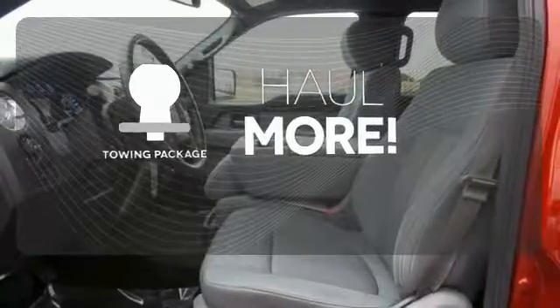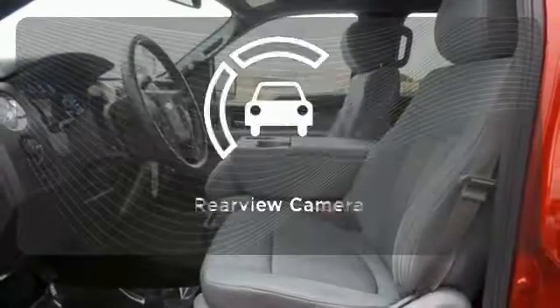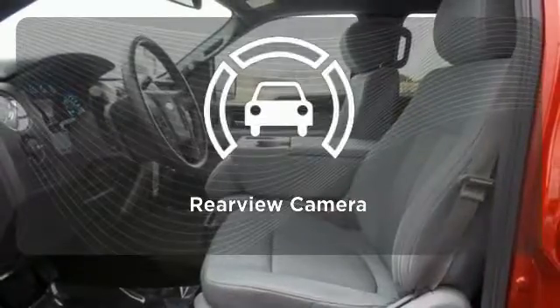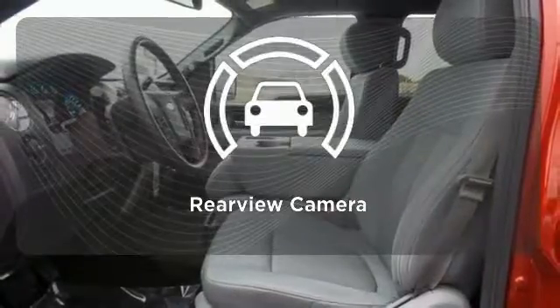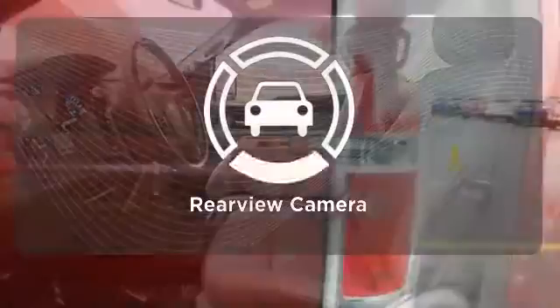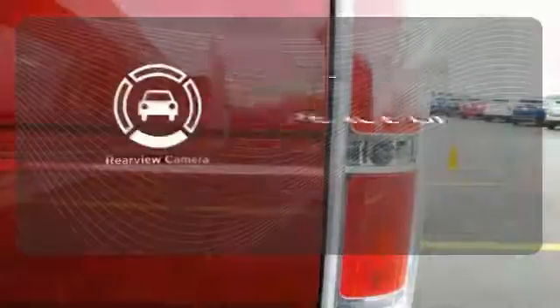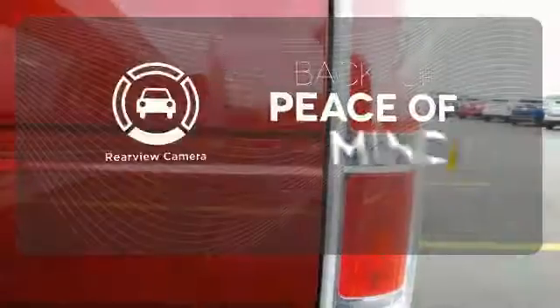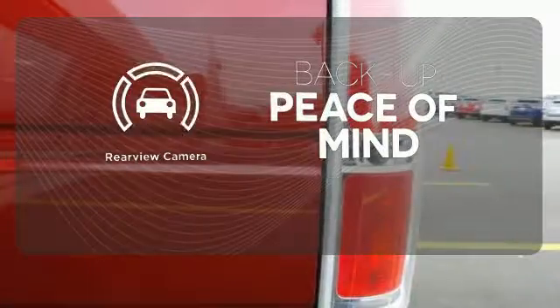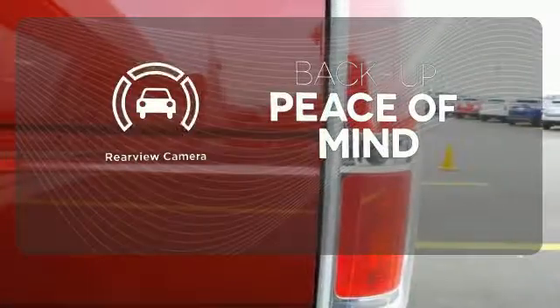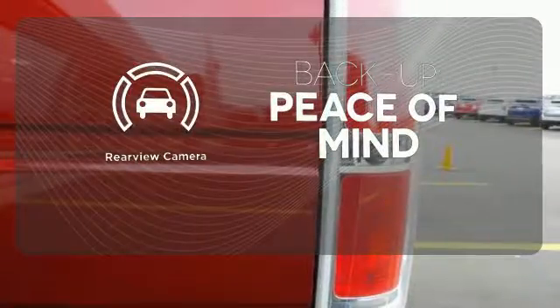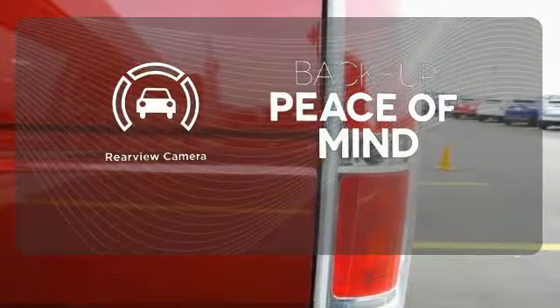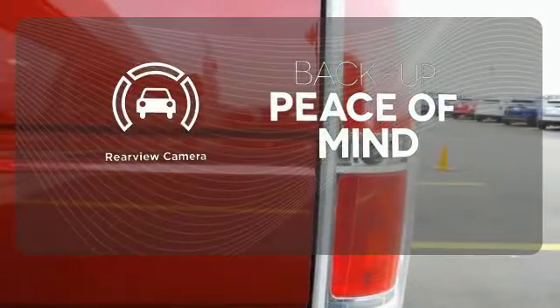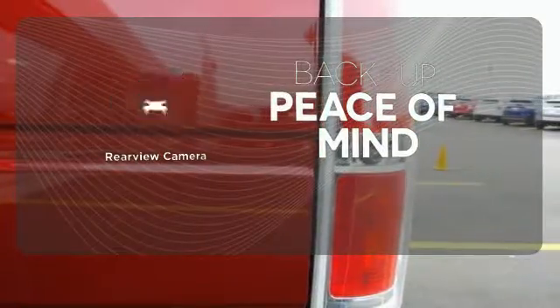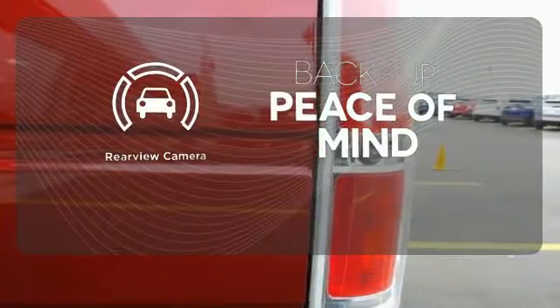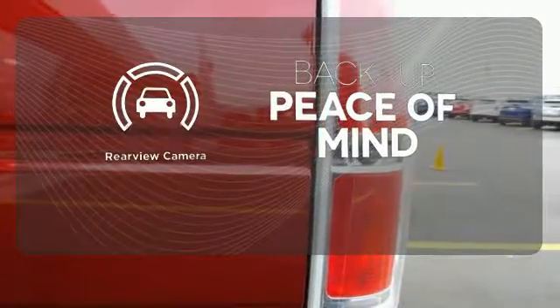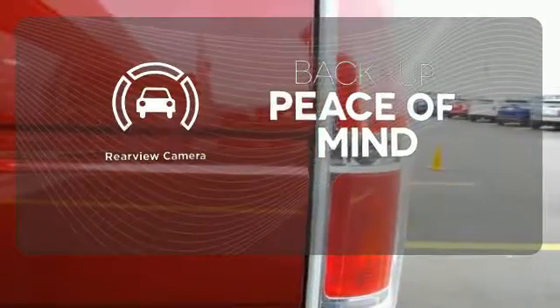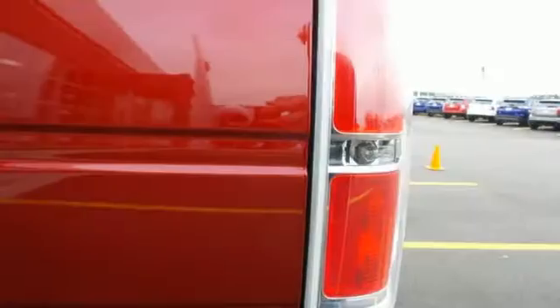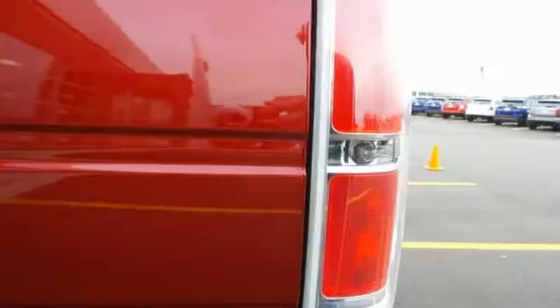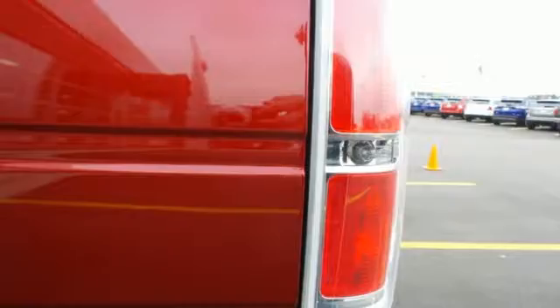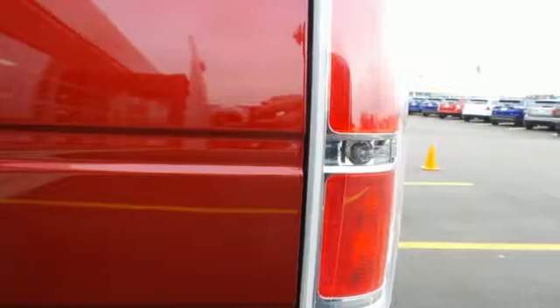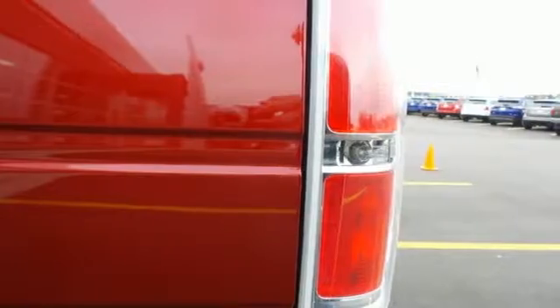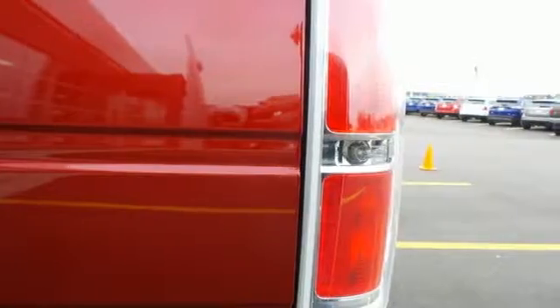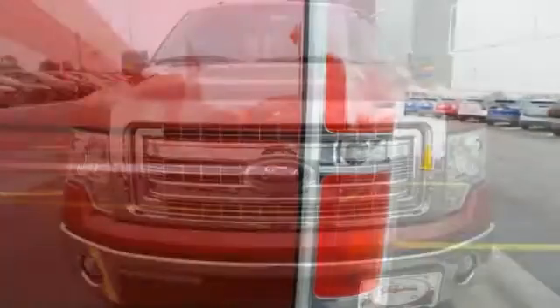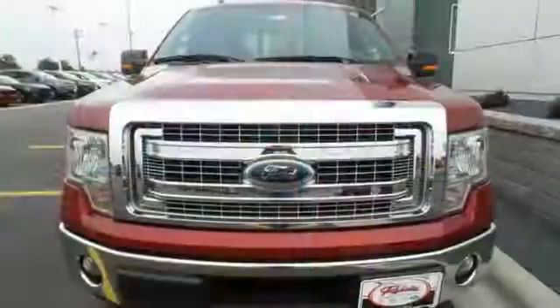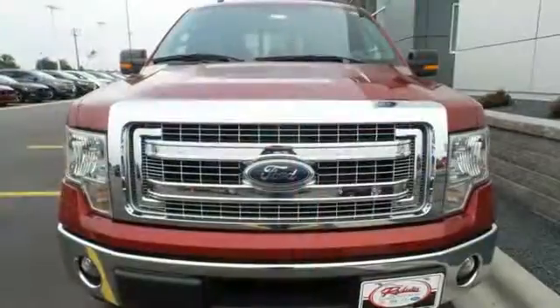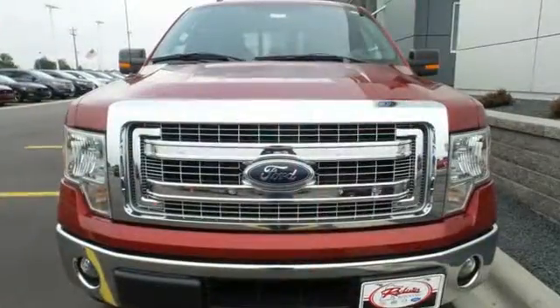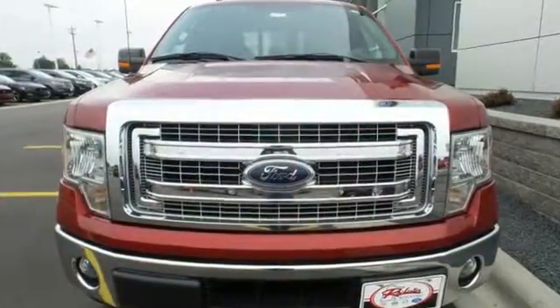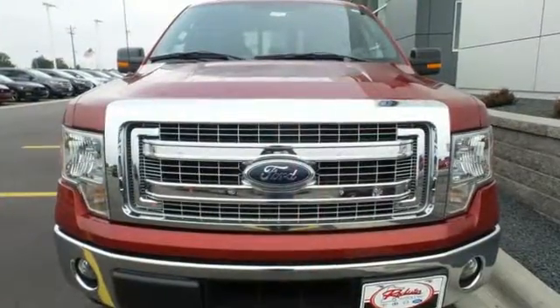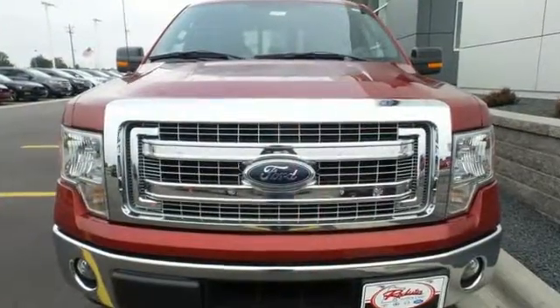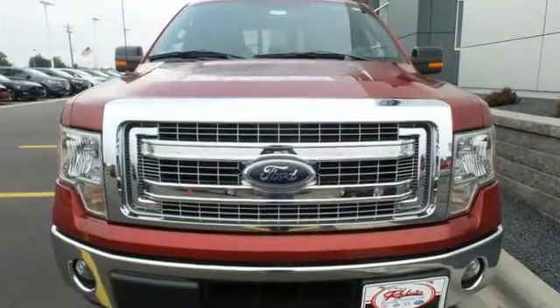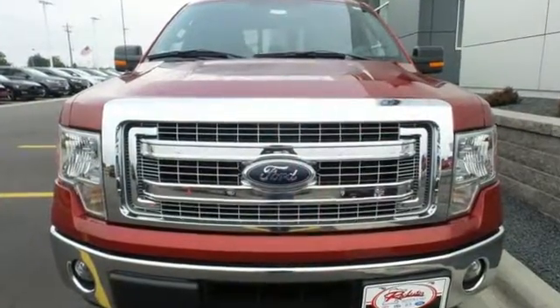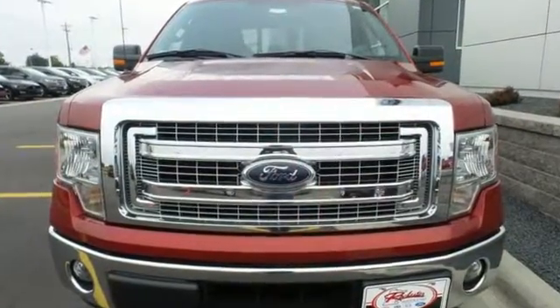Hindsight is 20-20 with a backup camera. It works hard so you don't have to. Check out this Ford F-150 today.